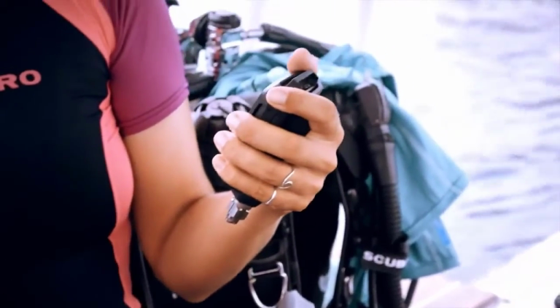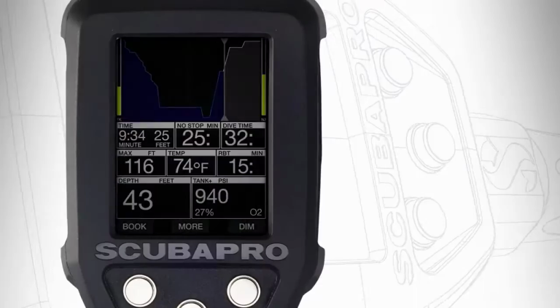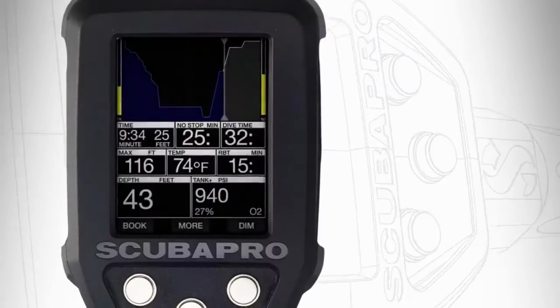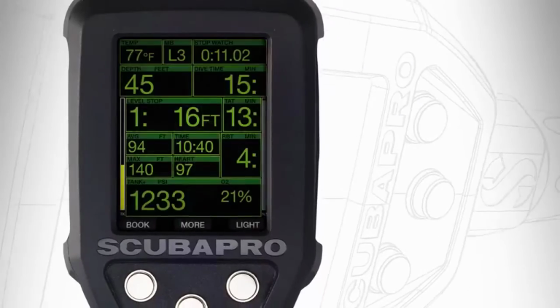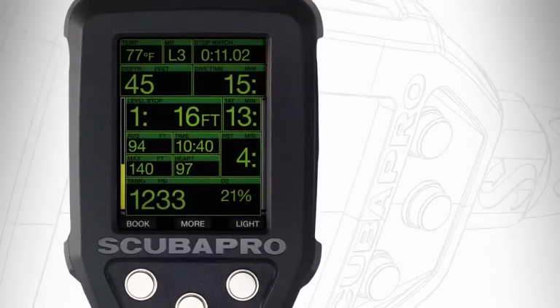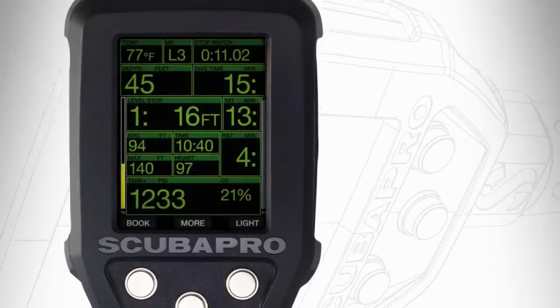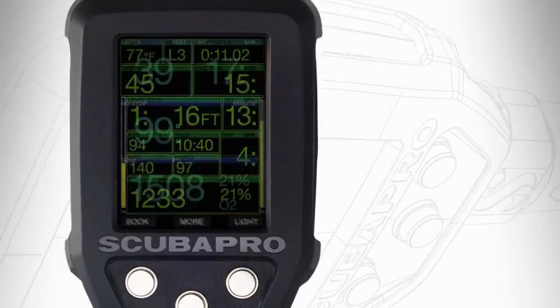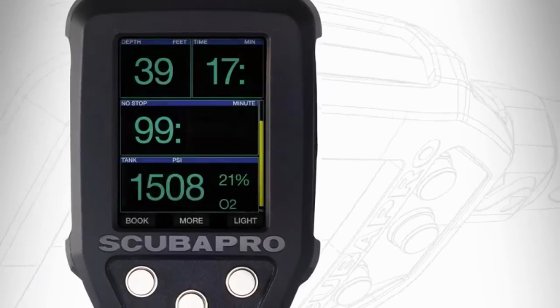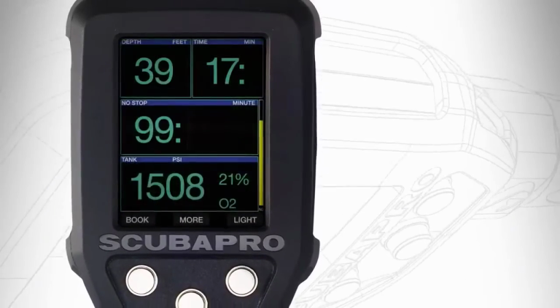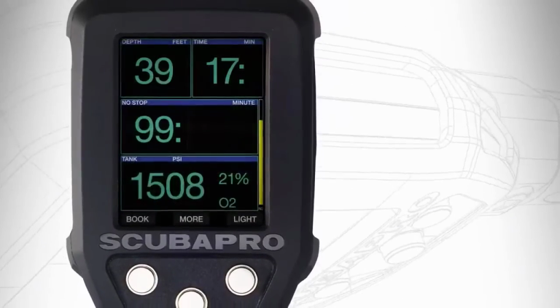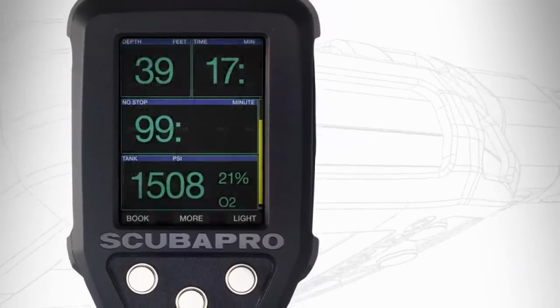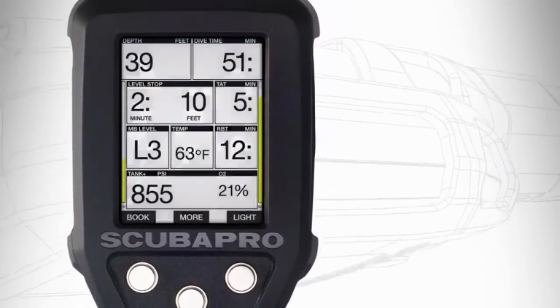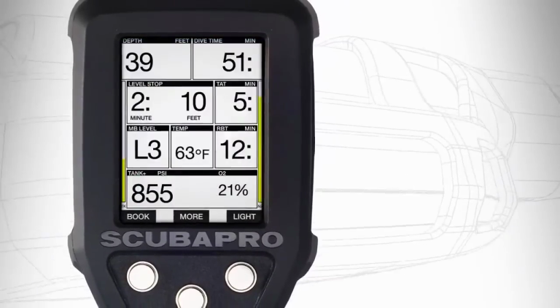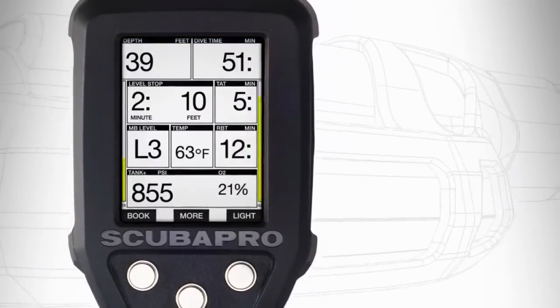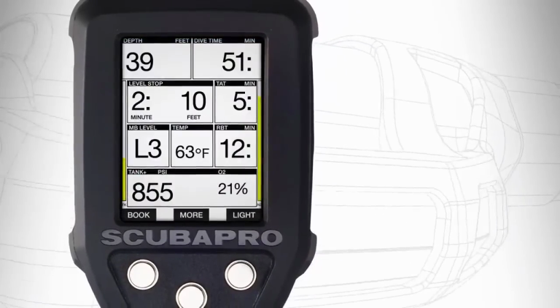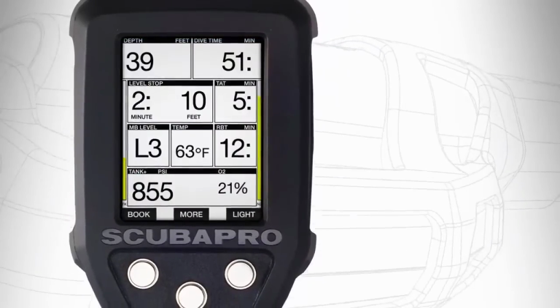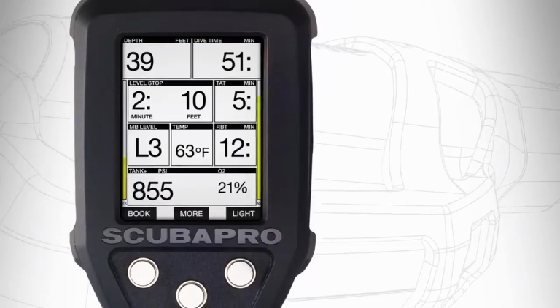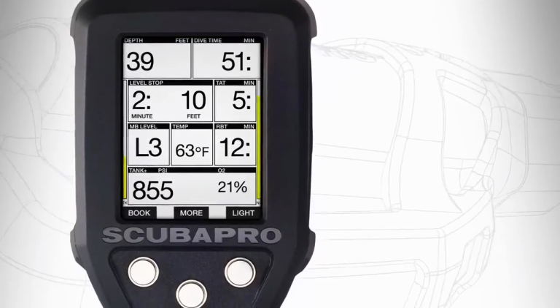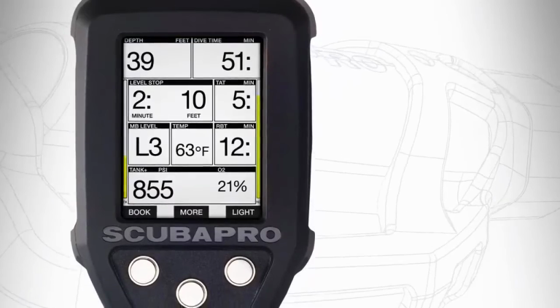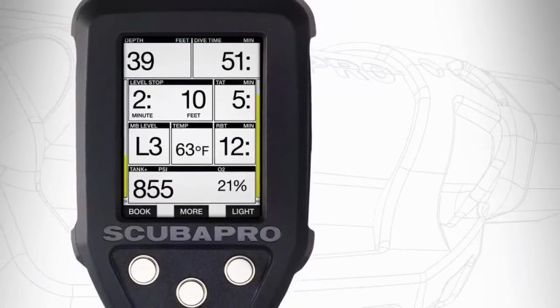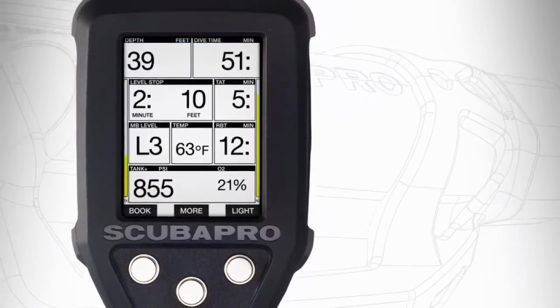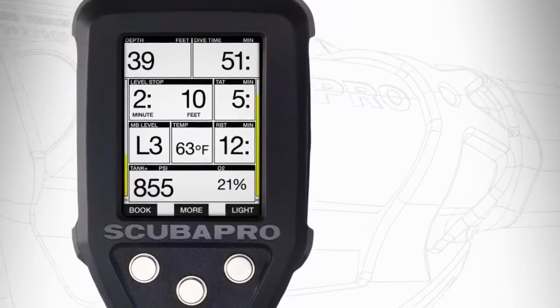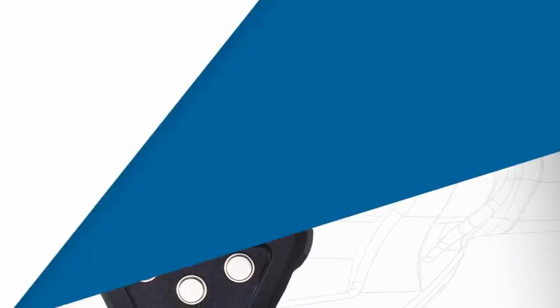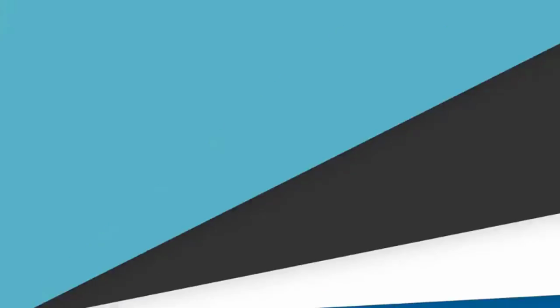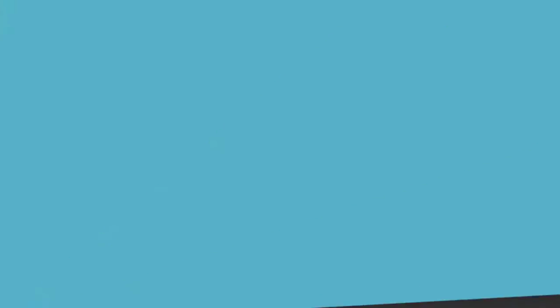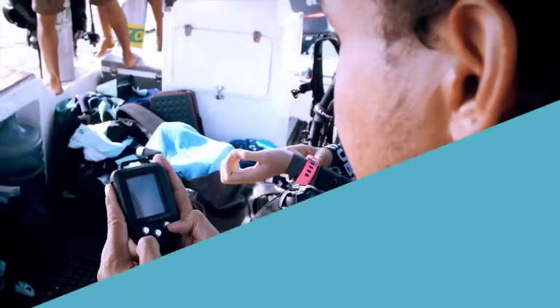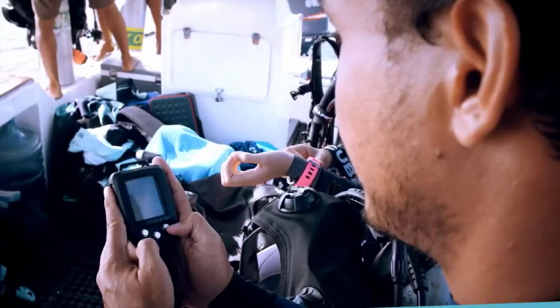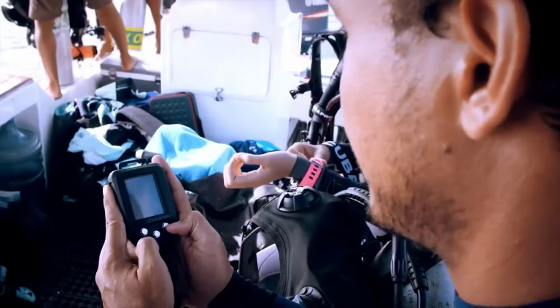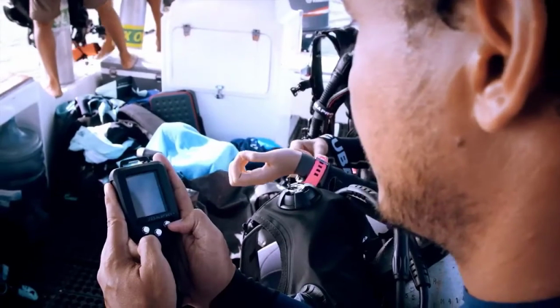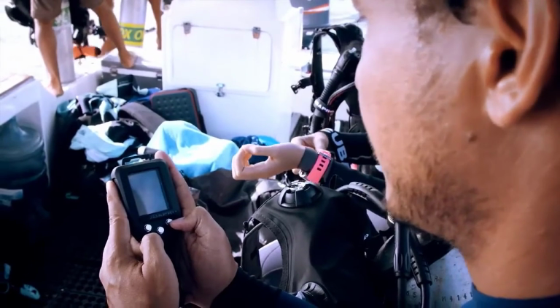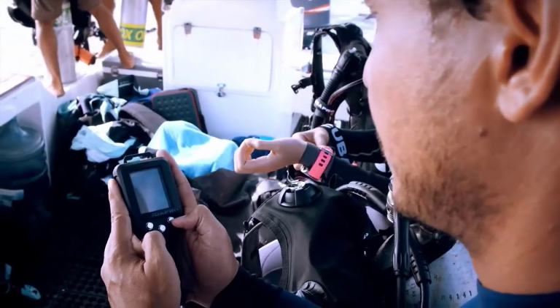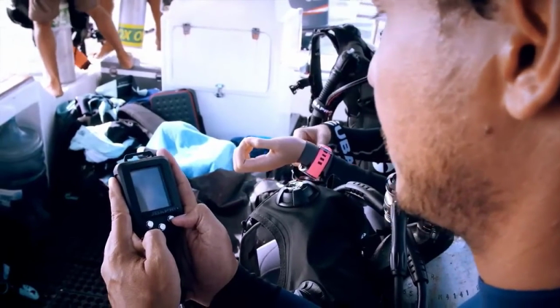Dive modes include gauge and side mount, with three-button control and intuitive menu structure. Check the description for details and prices.